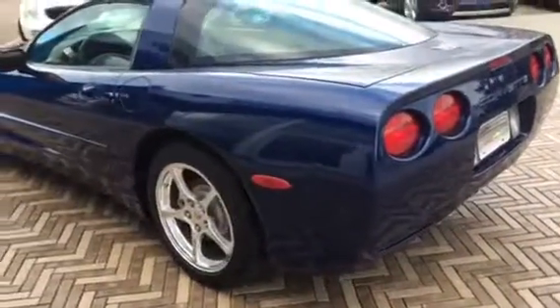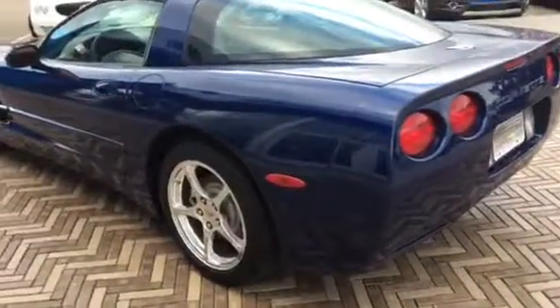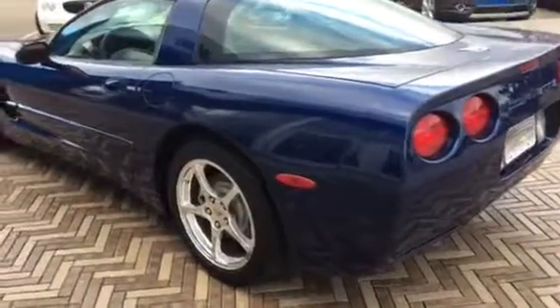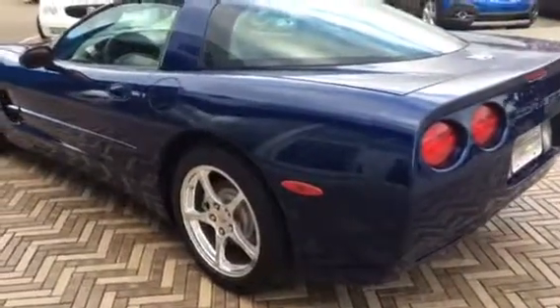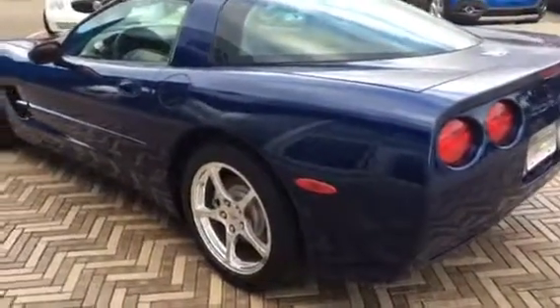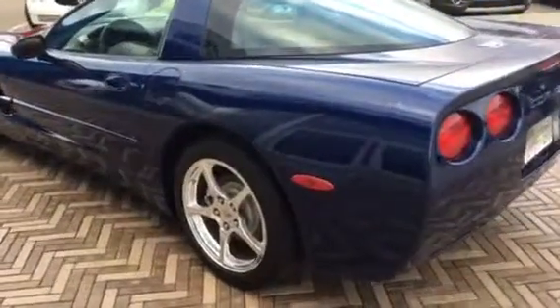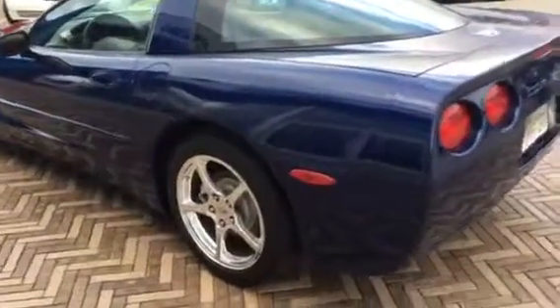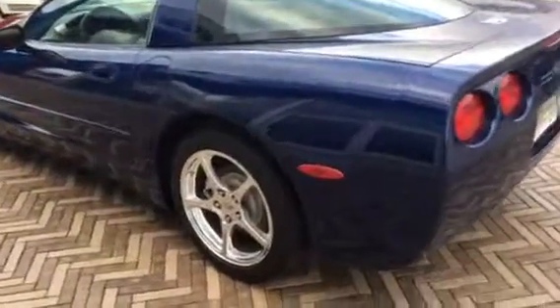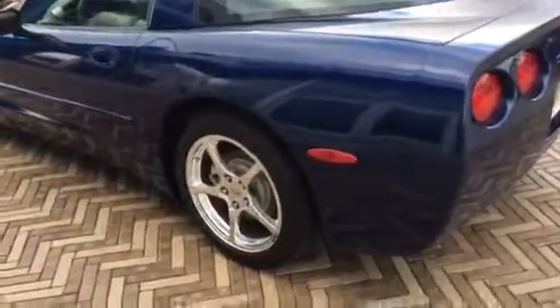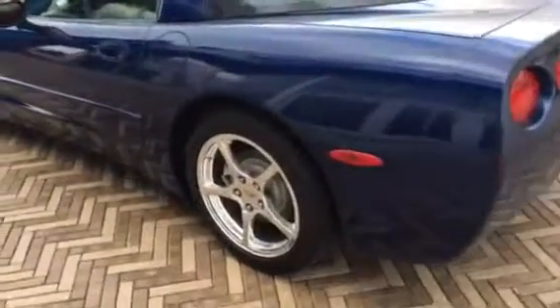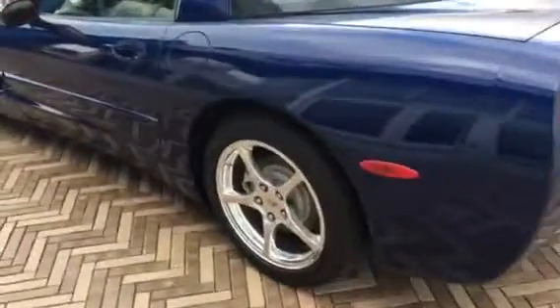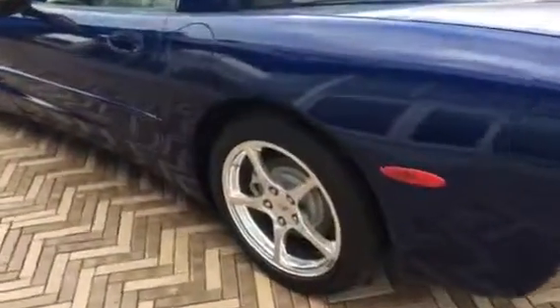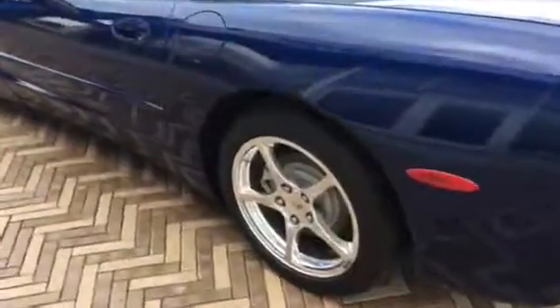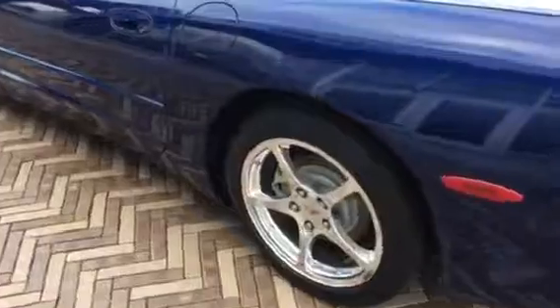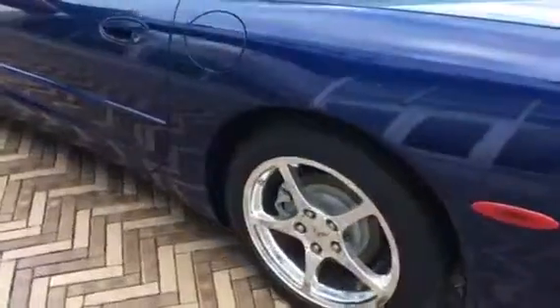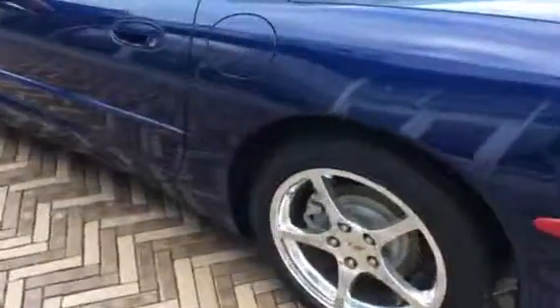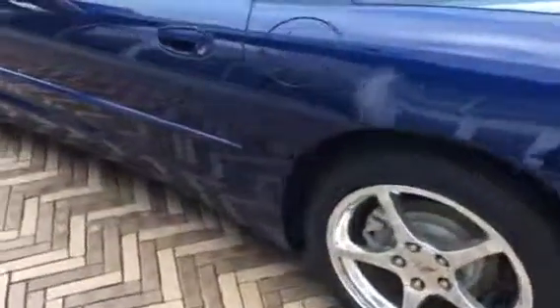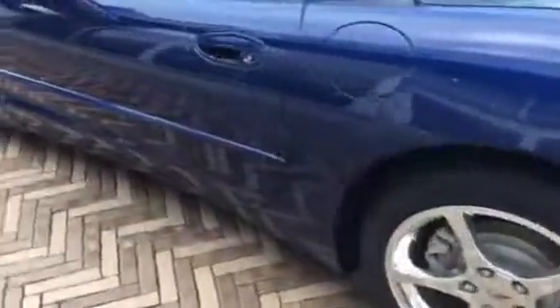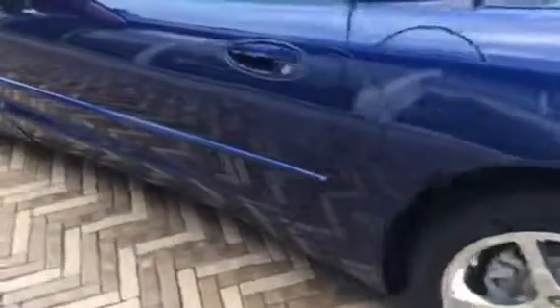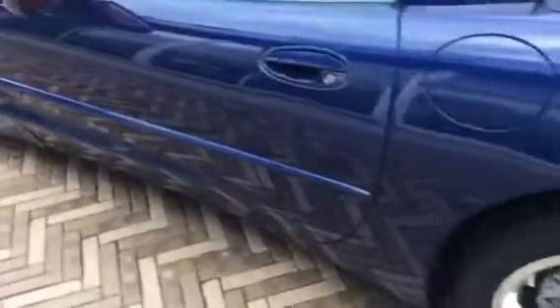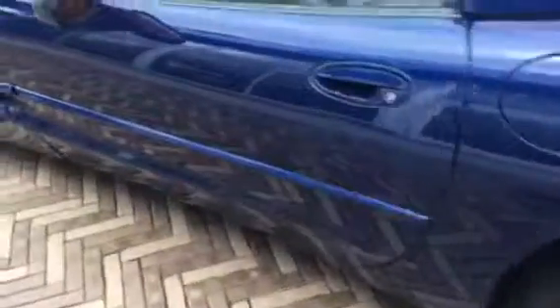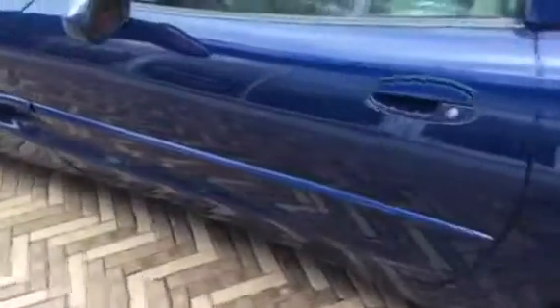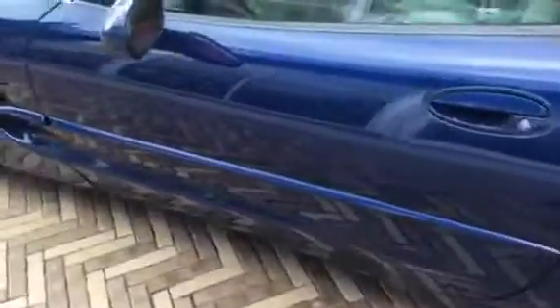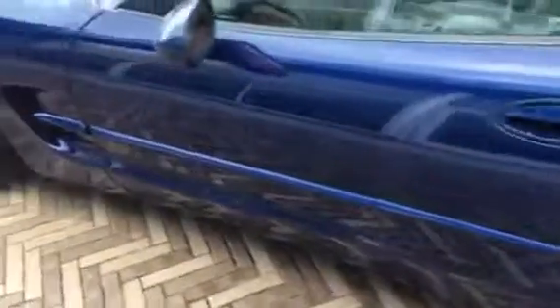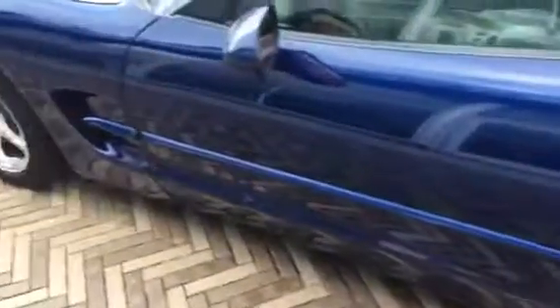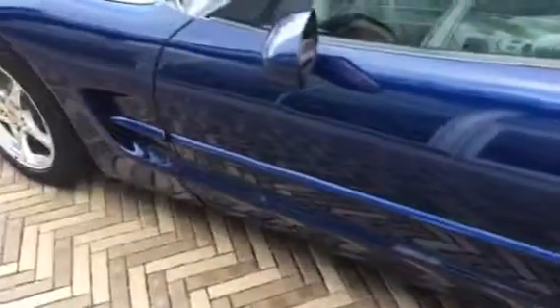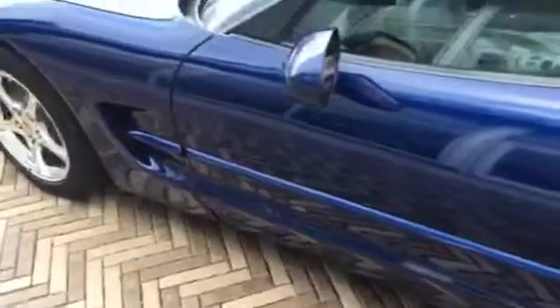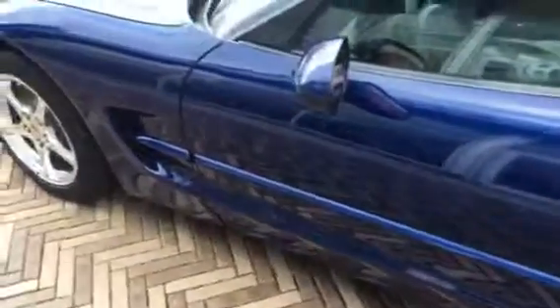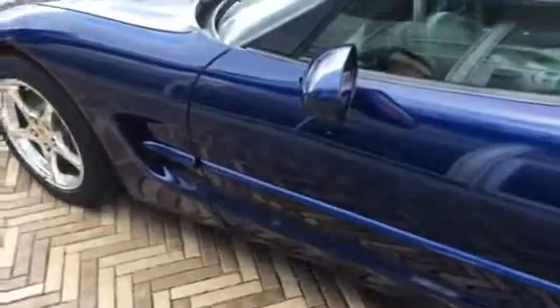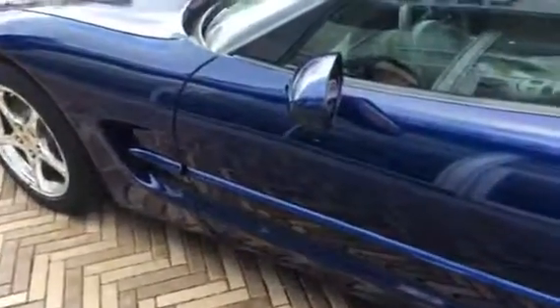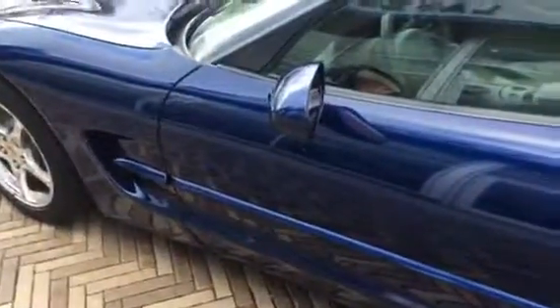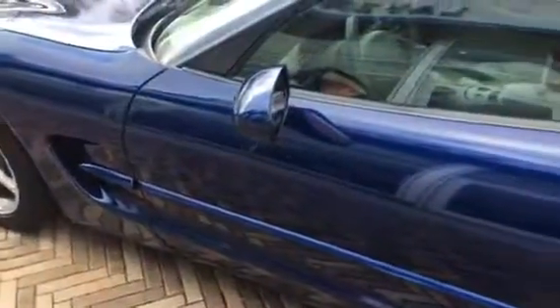No scratches or bangs or anything in the back of the car, and nothing on the driver's side either. For an '04, you'd be super impressed with the condition of it — it's really, really good shape.